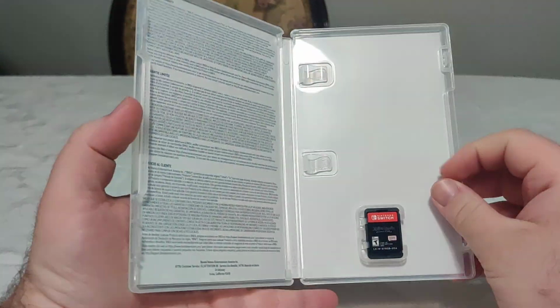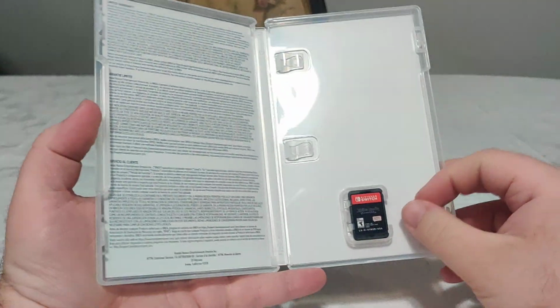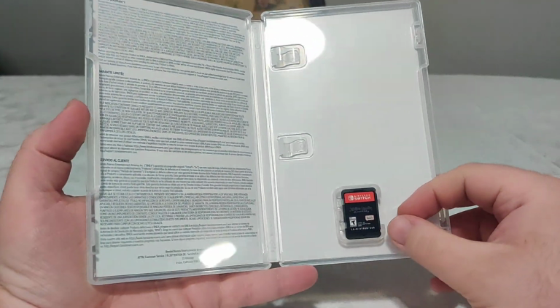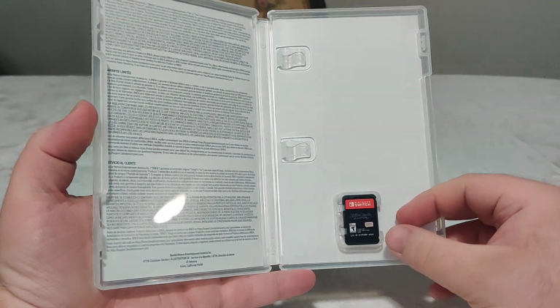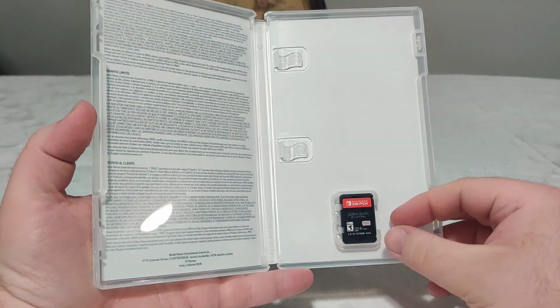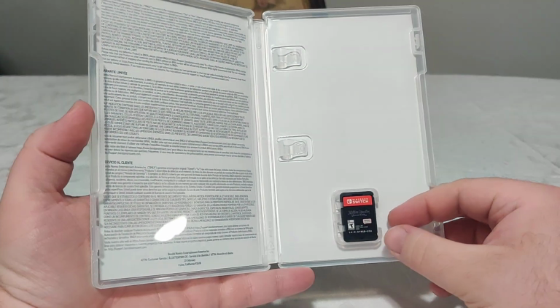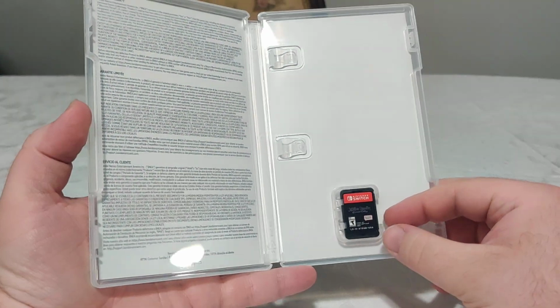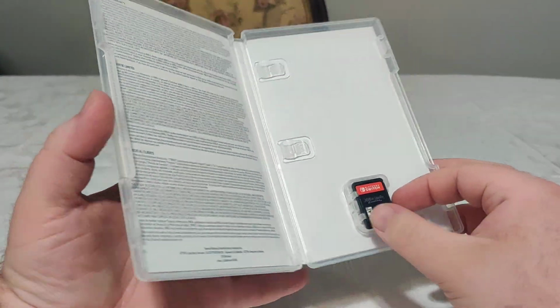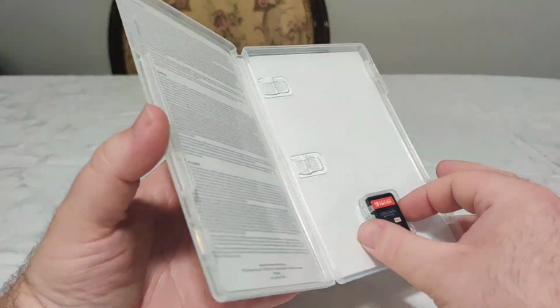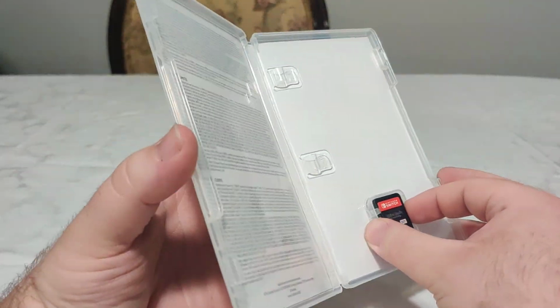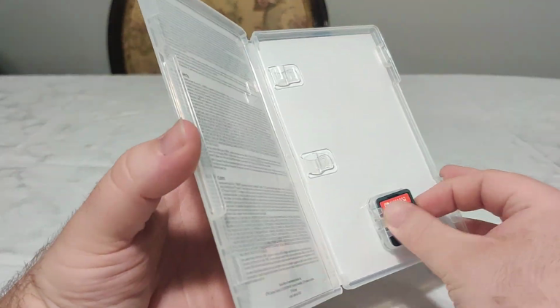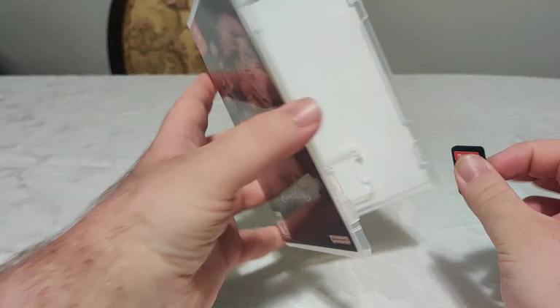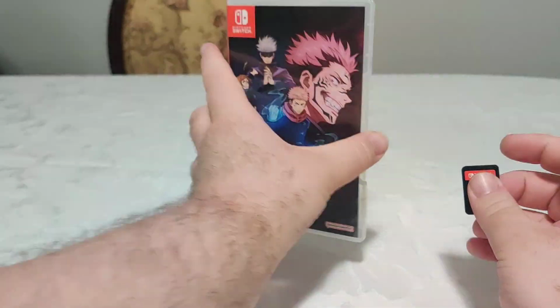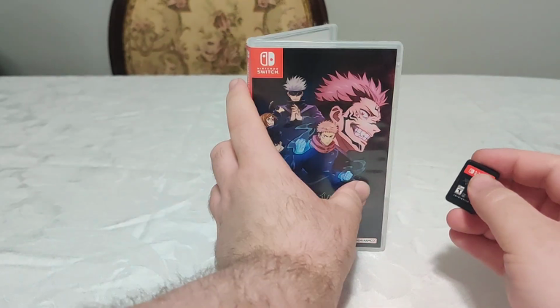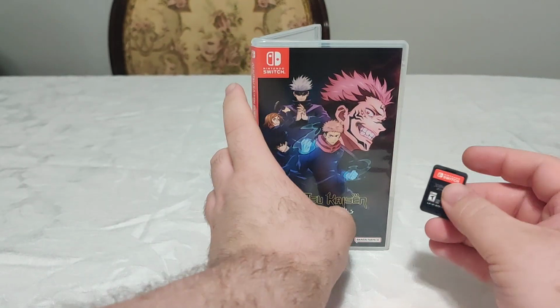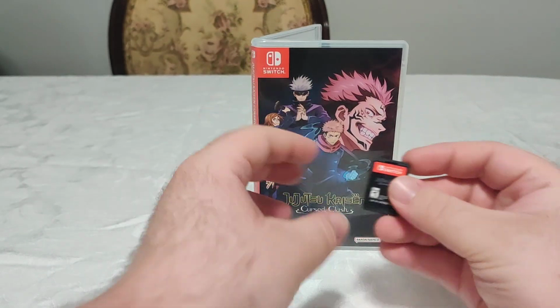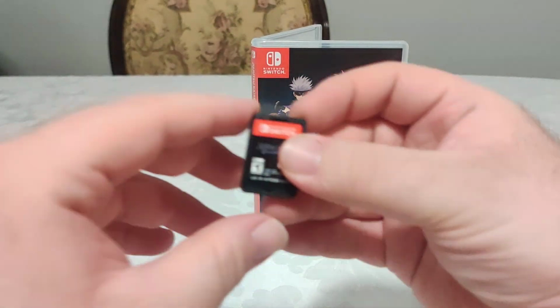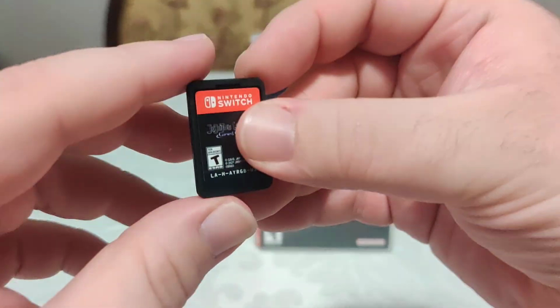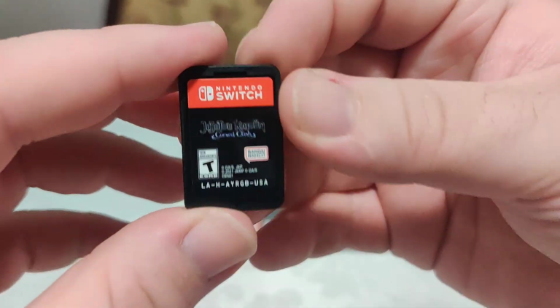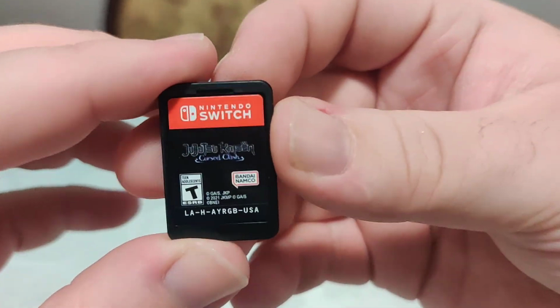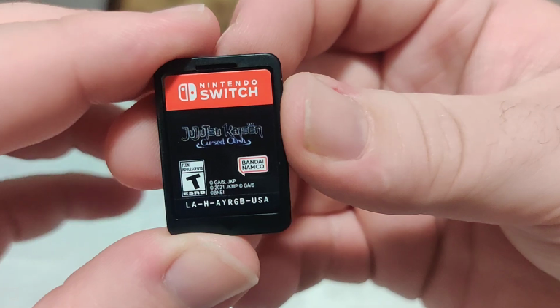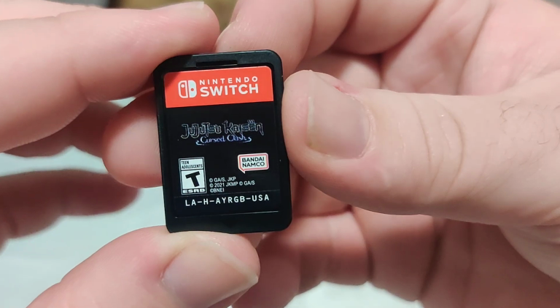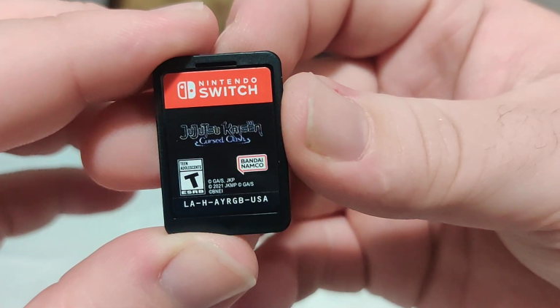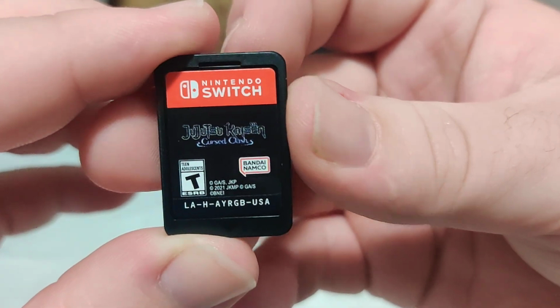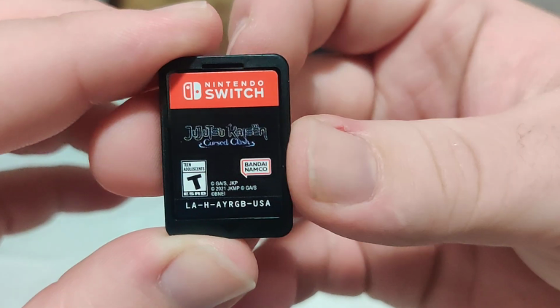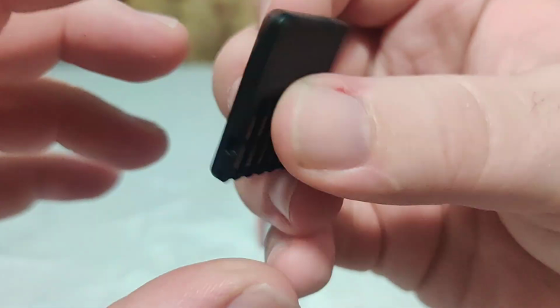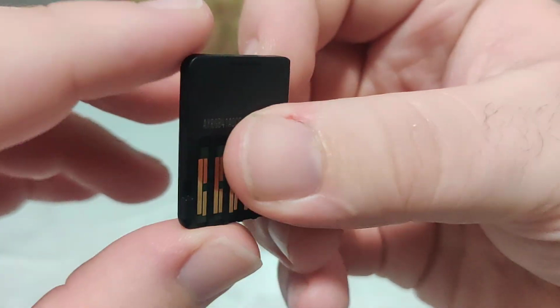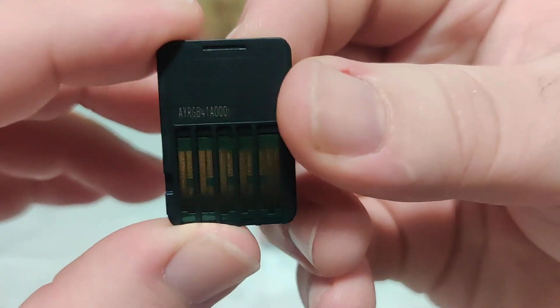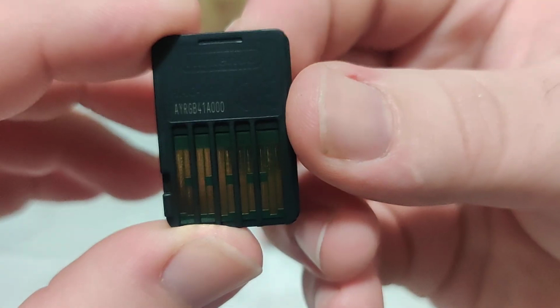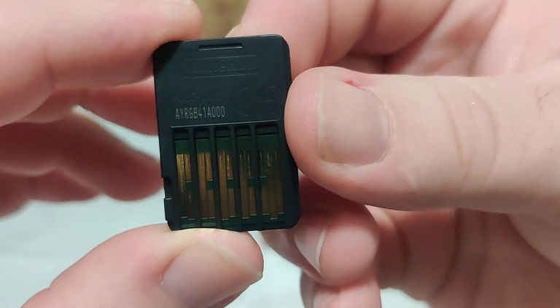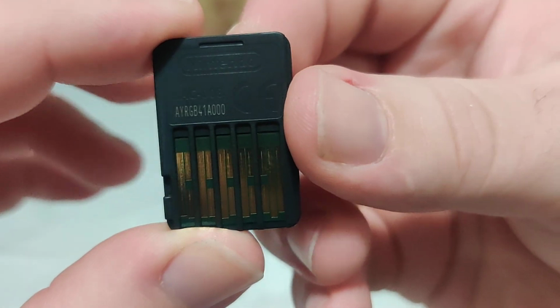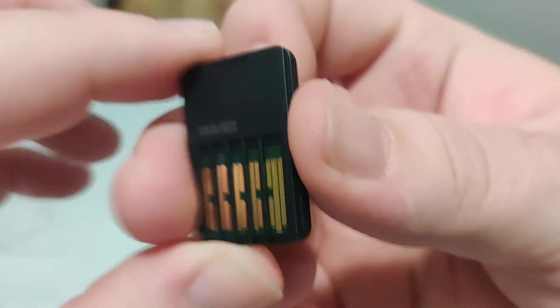Inside, we have a cartridge — we got the front, and we have the code on the back.